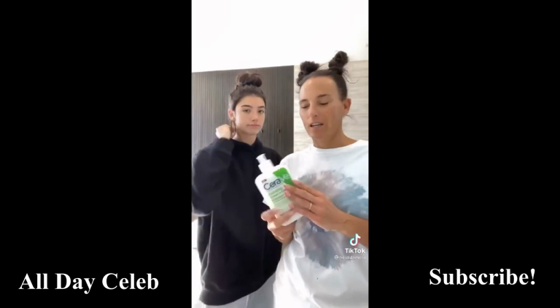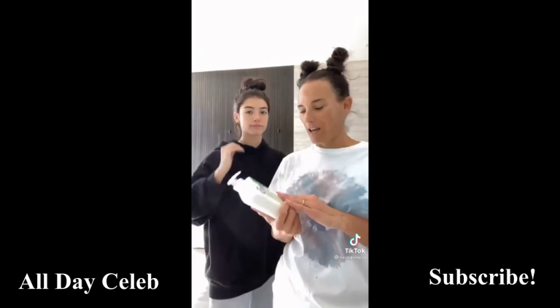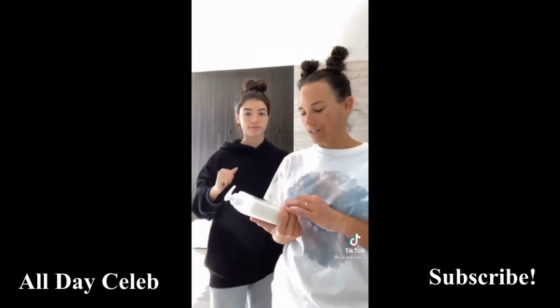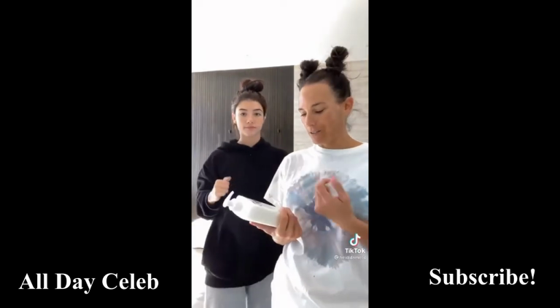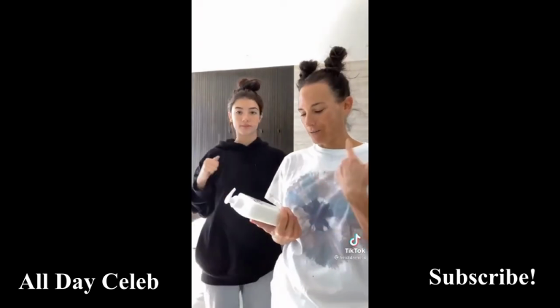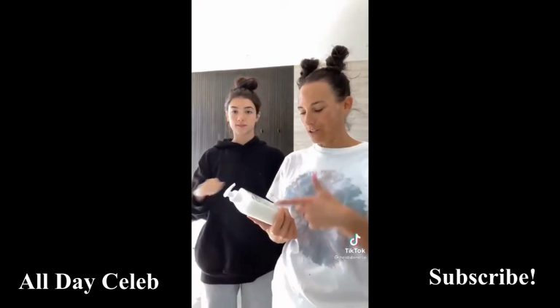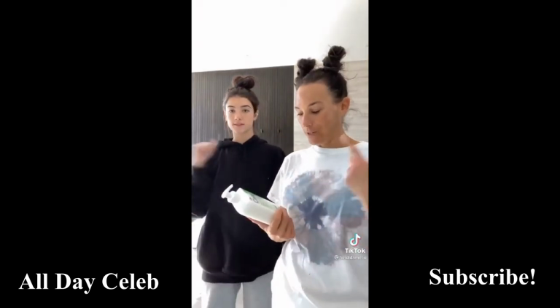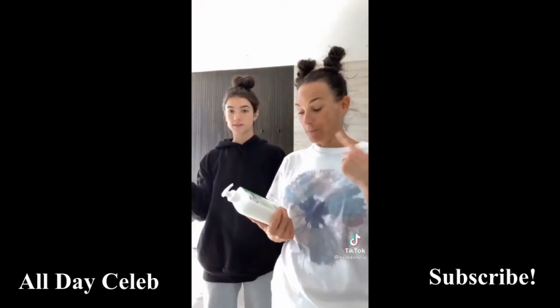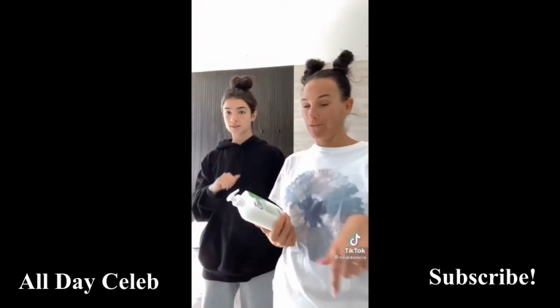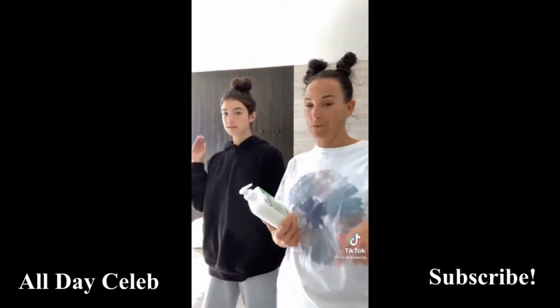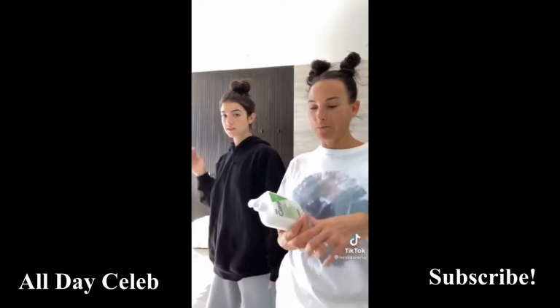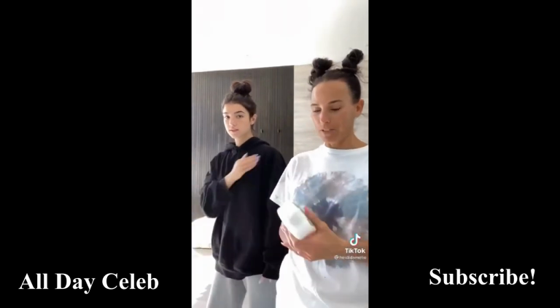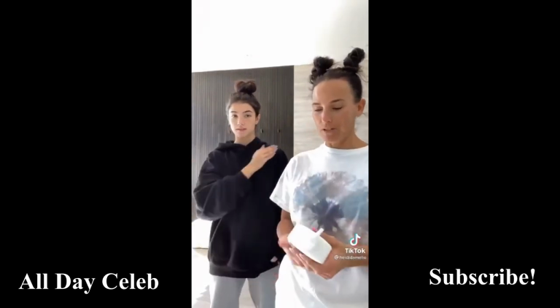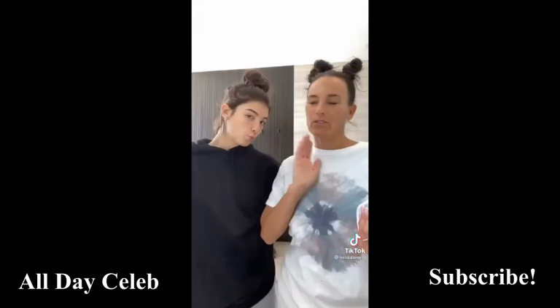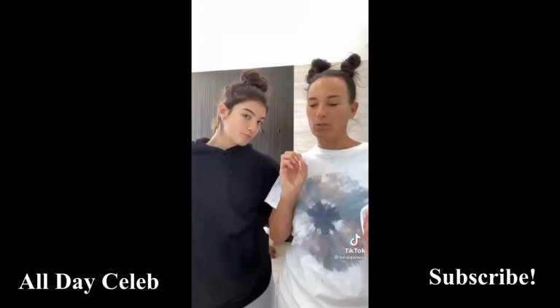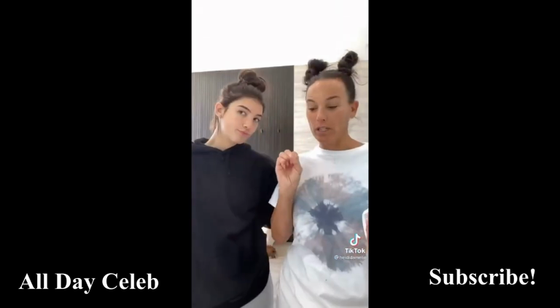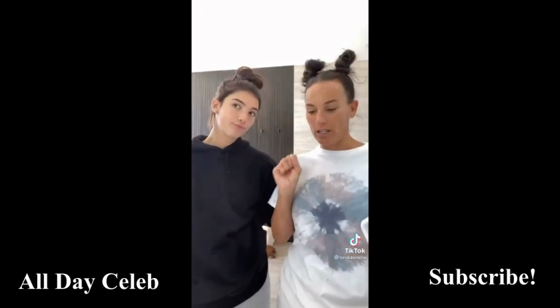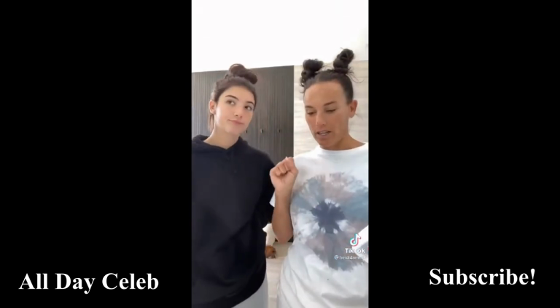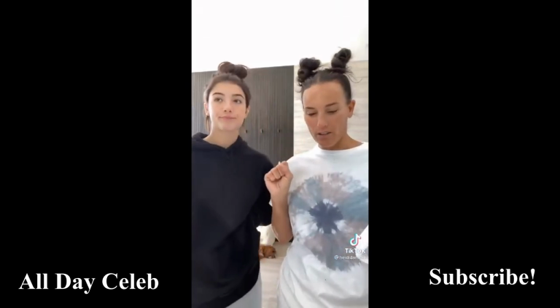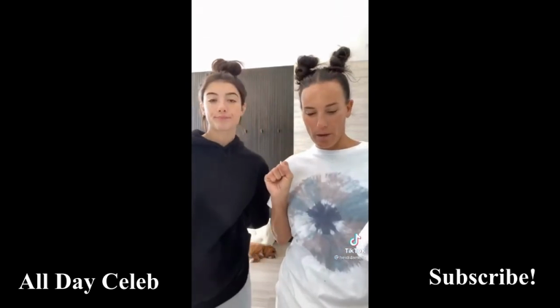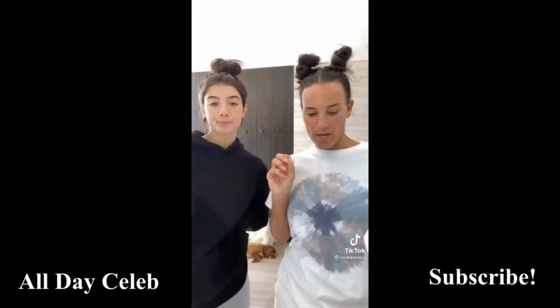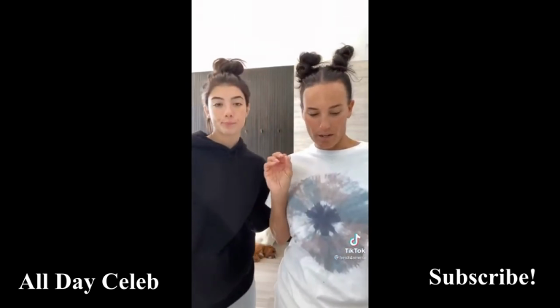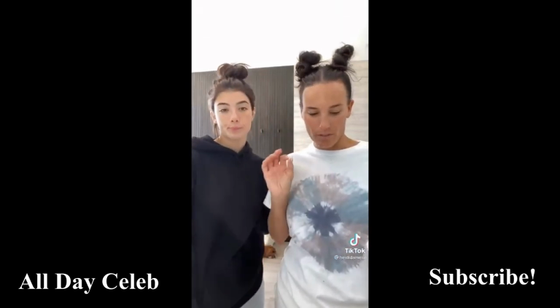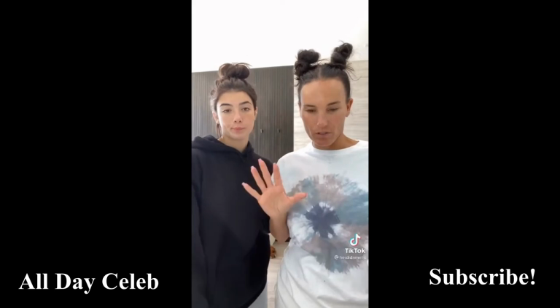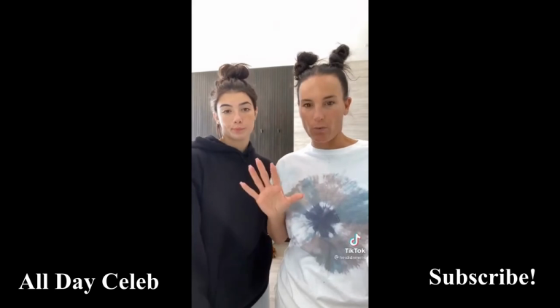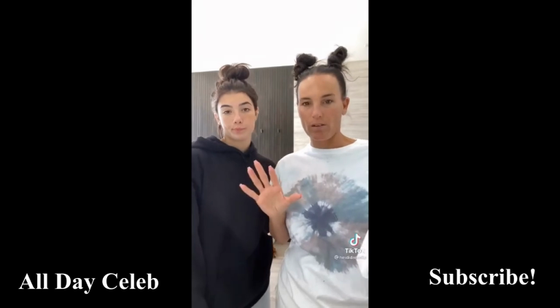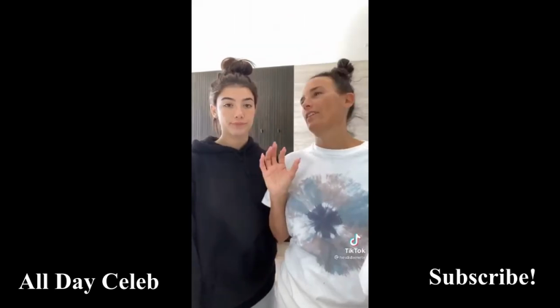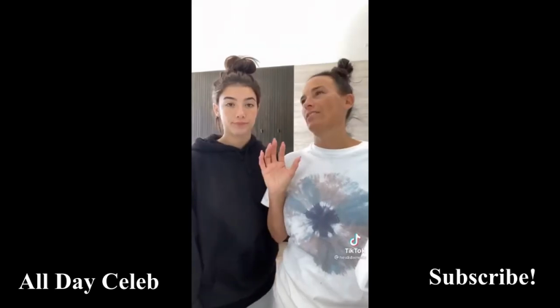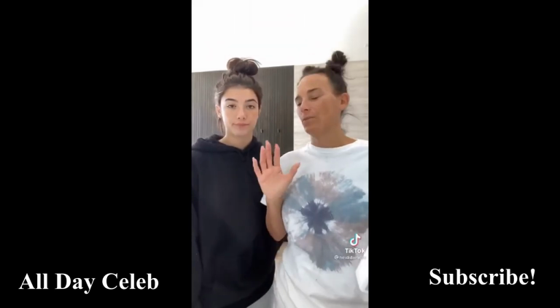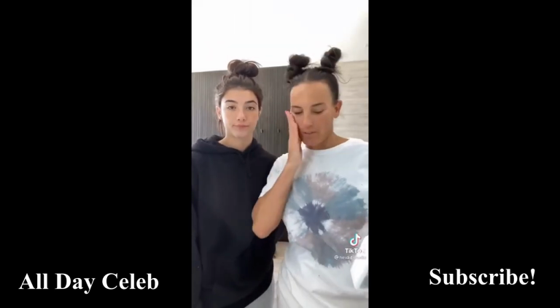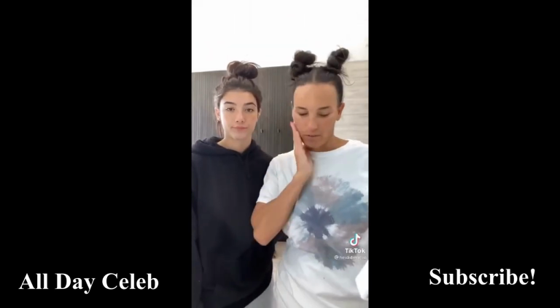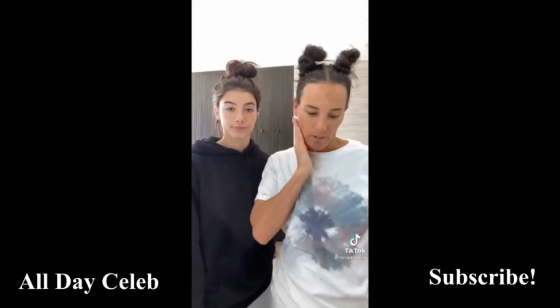This one's the cream to foam cleanser. It feels so clean and it takes off my makeup so well. I just love the way it feels when I'm done.